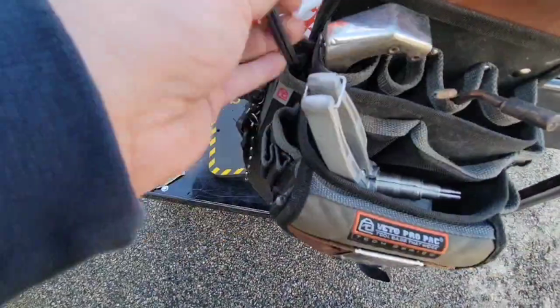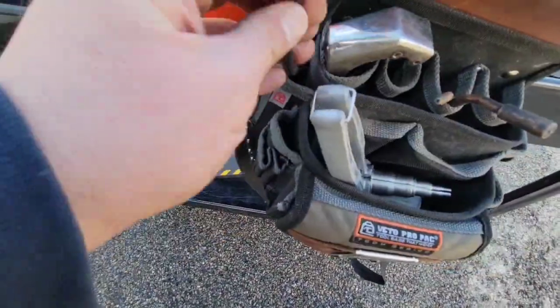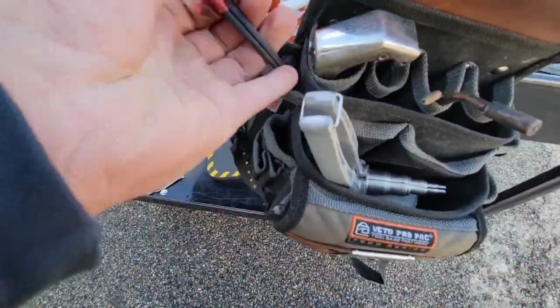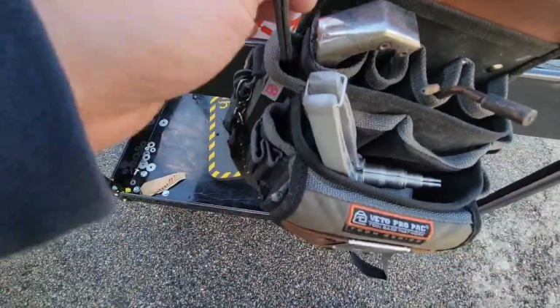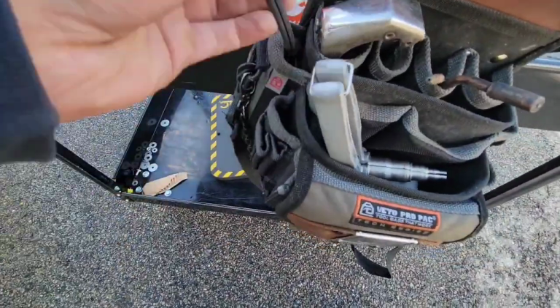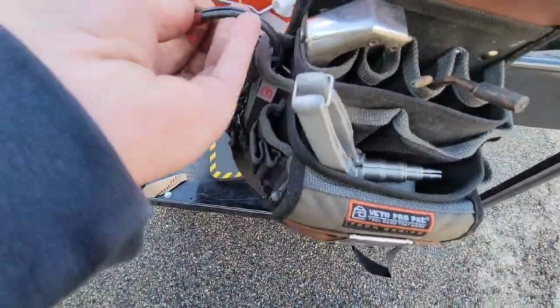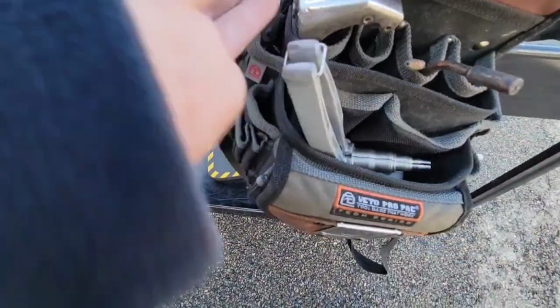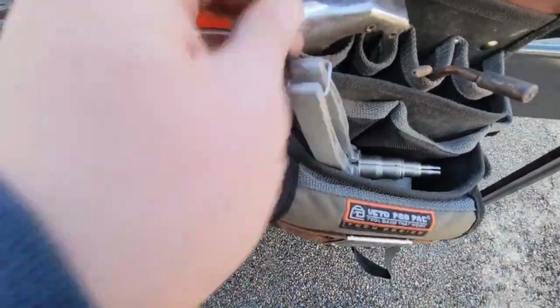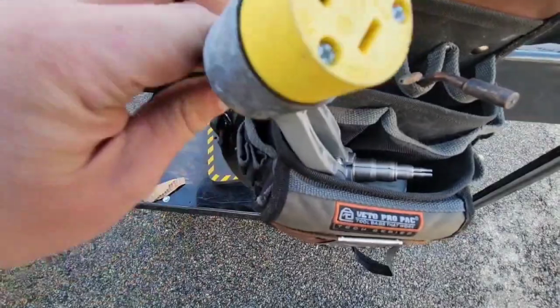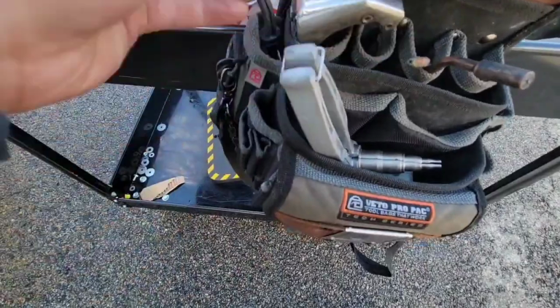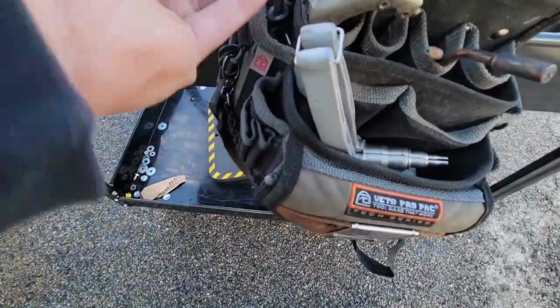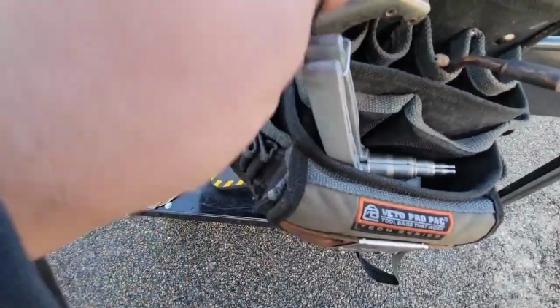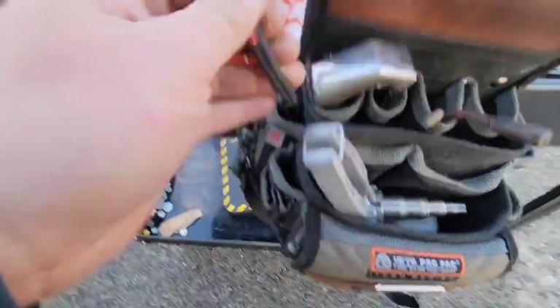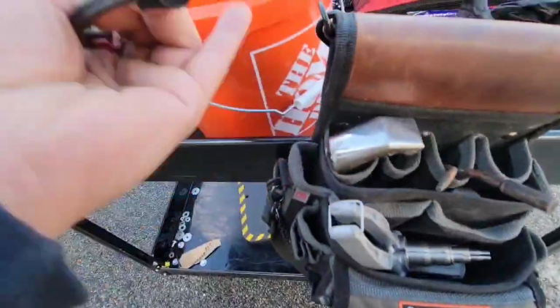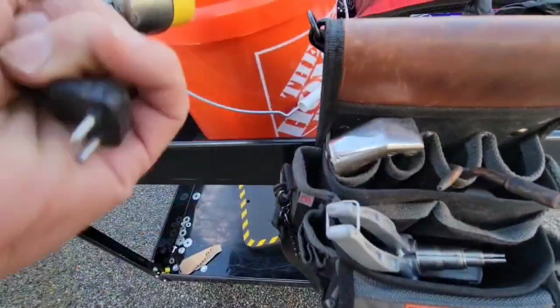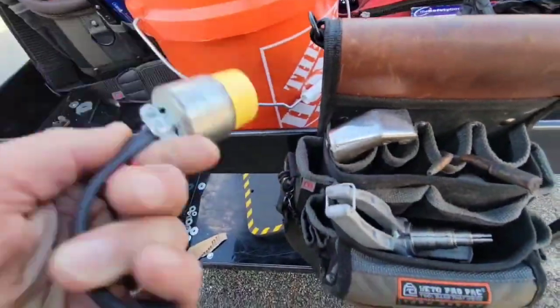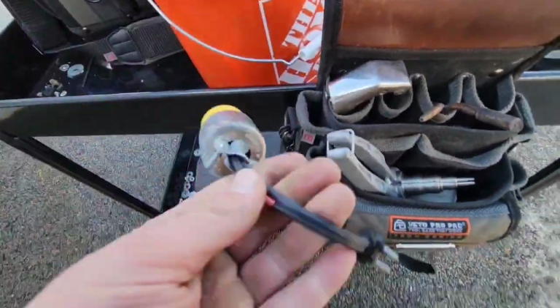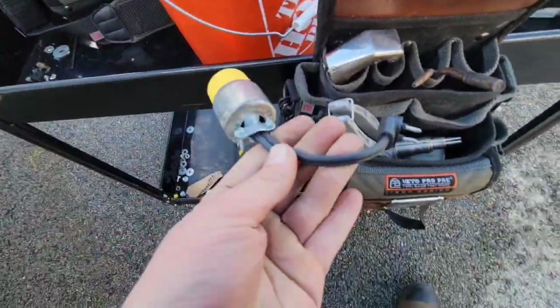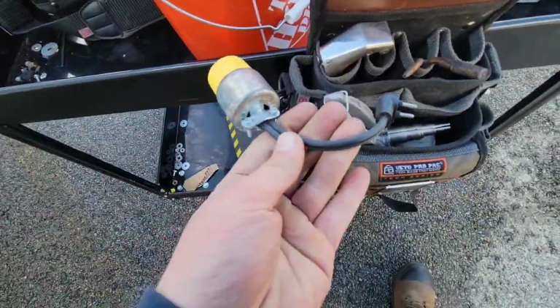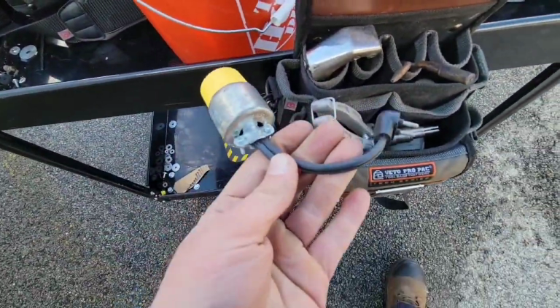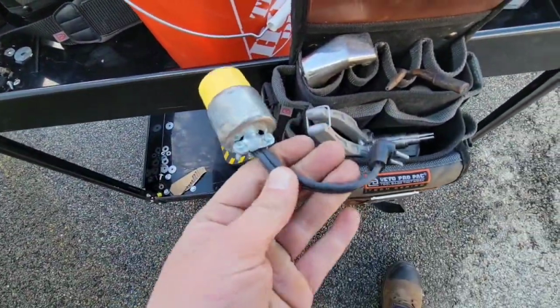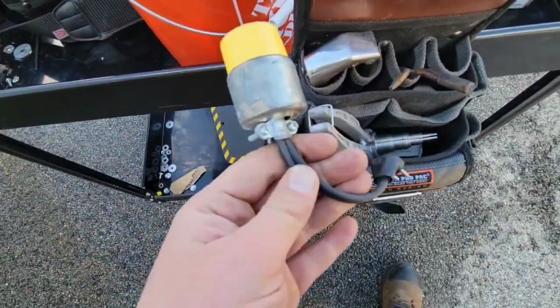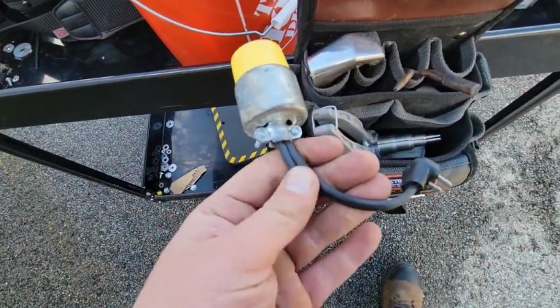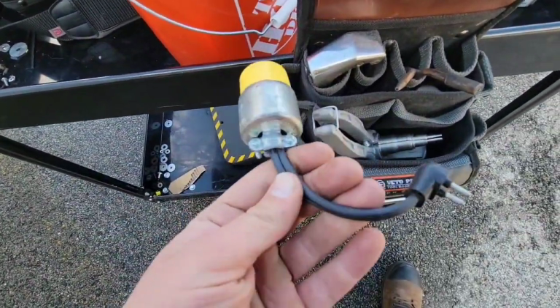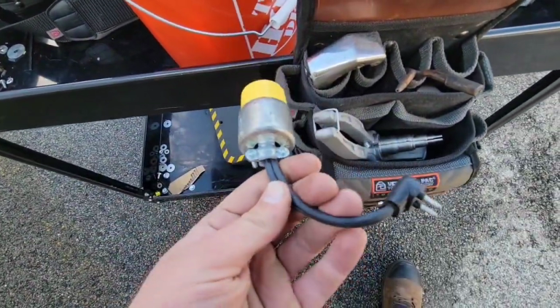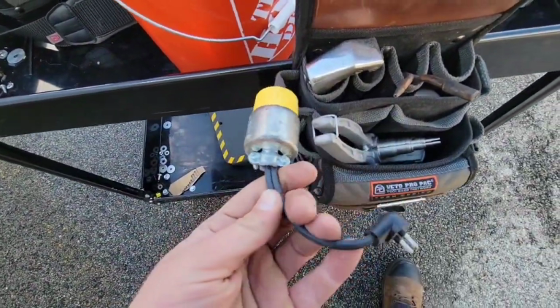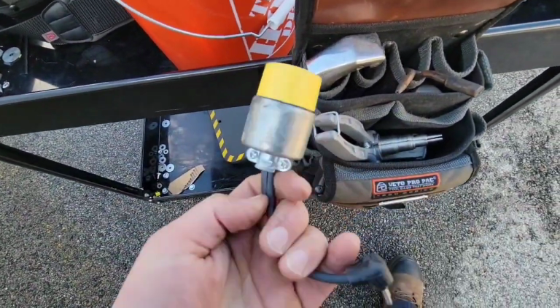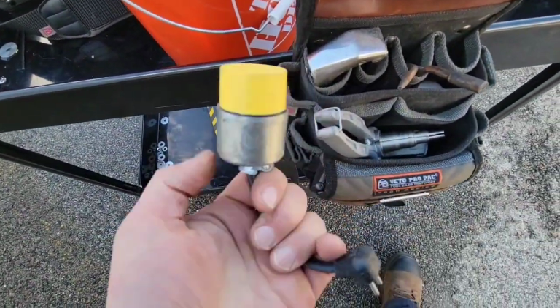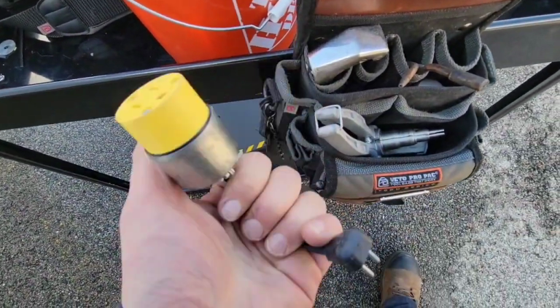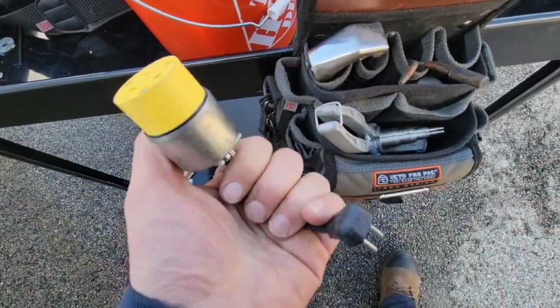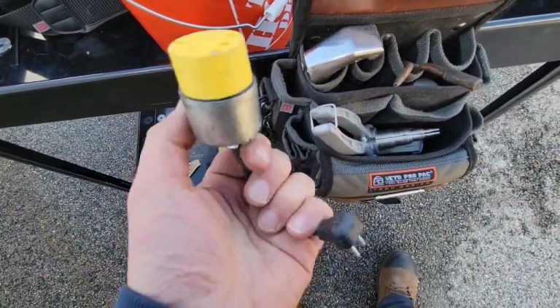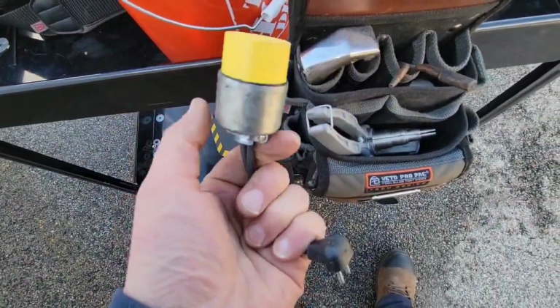This is my vacuum pump down at the case — you don't need this, just showing you.